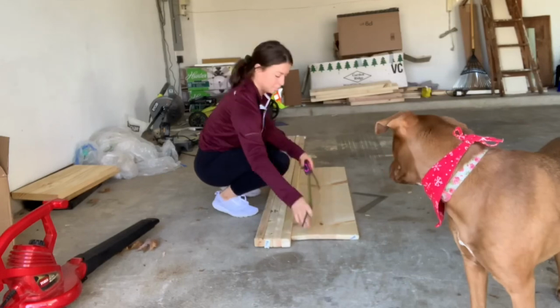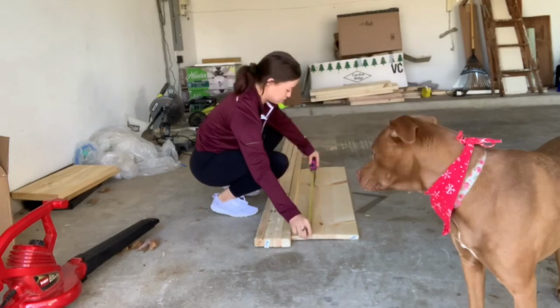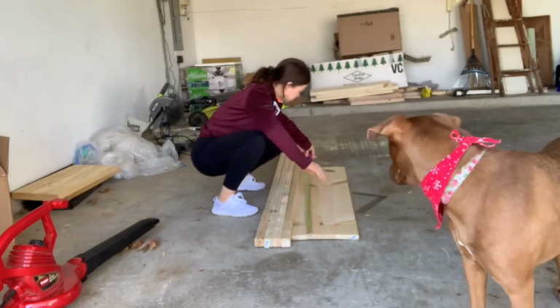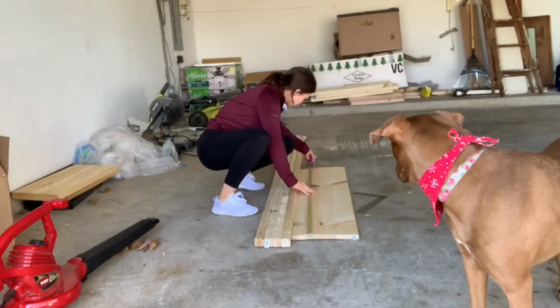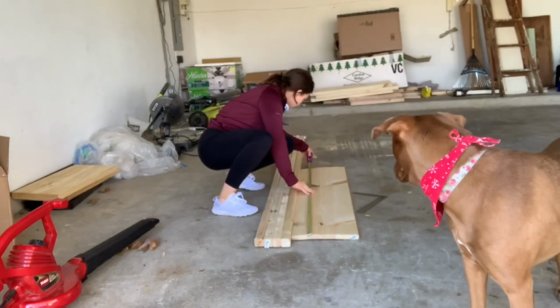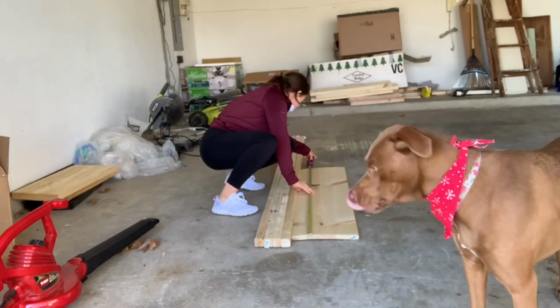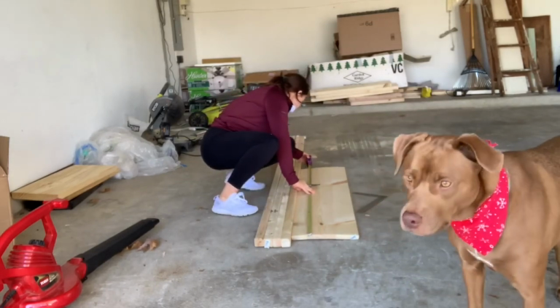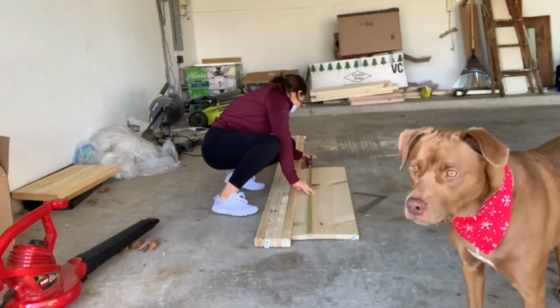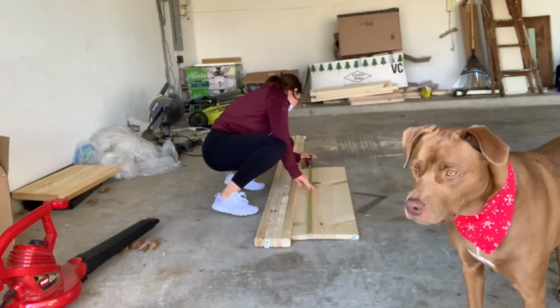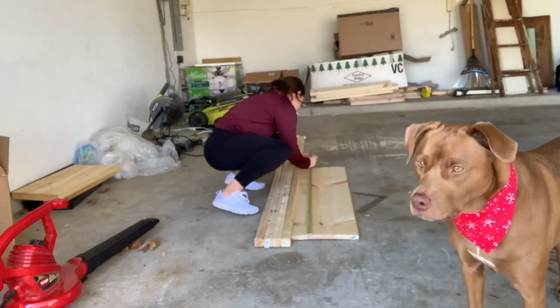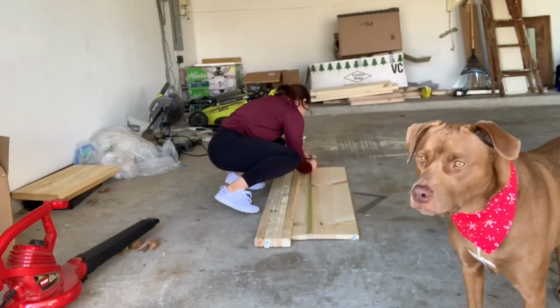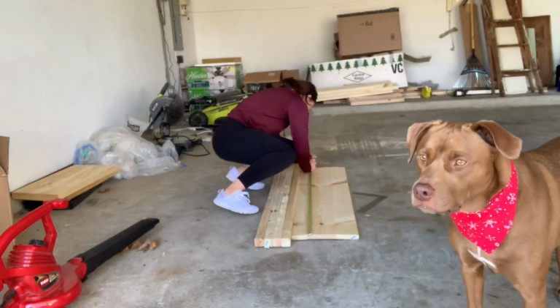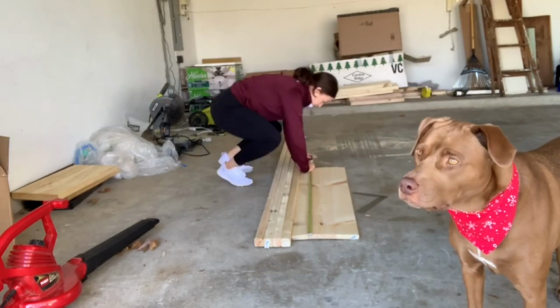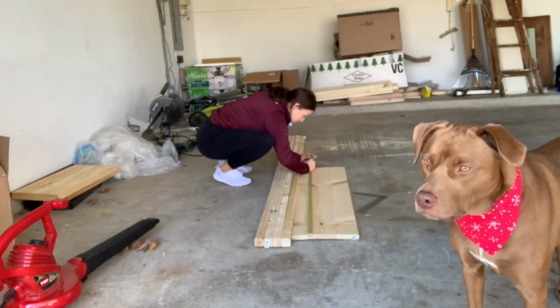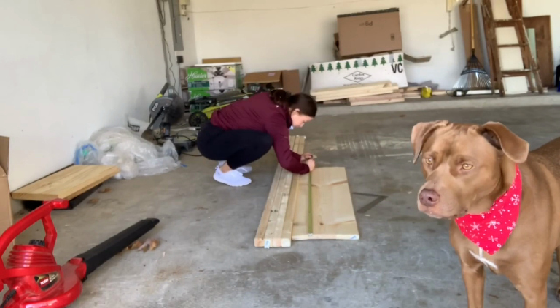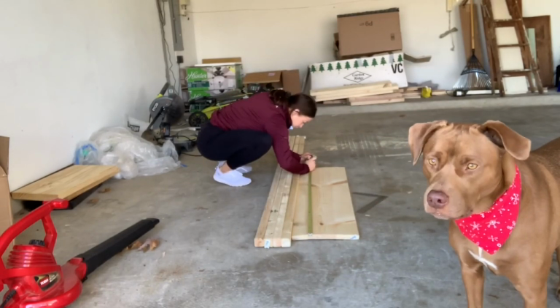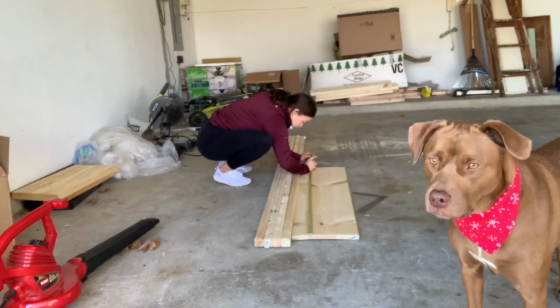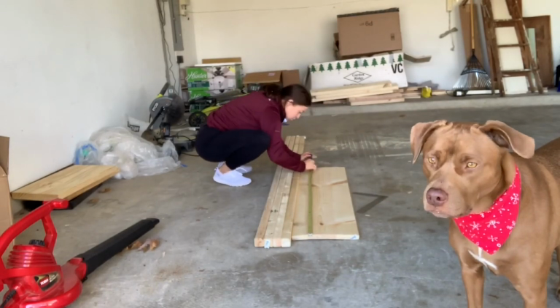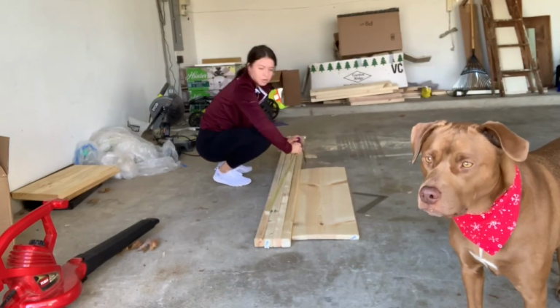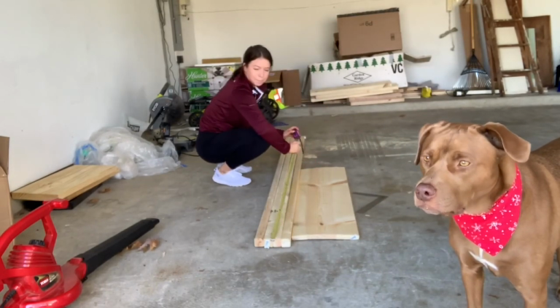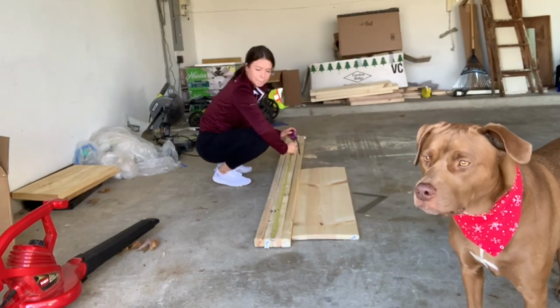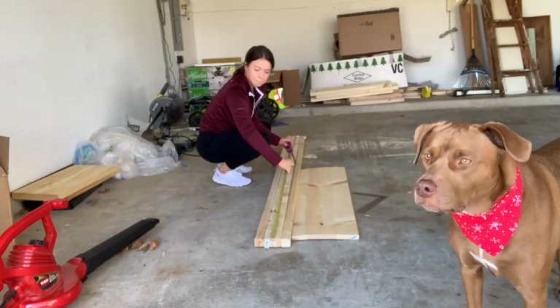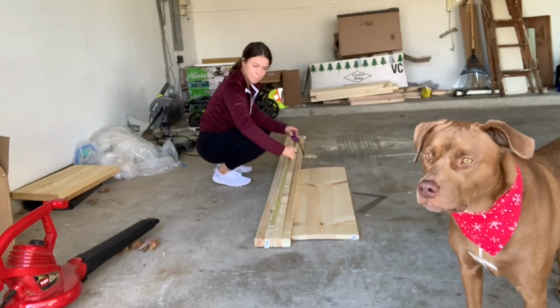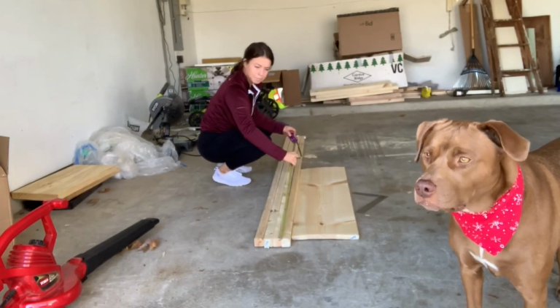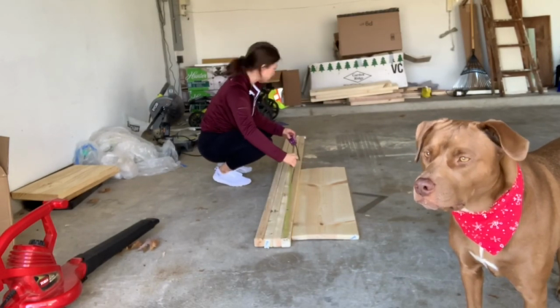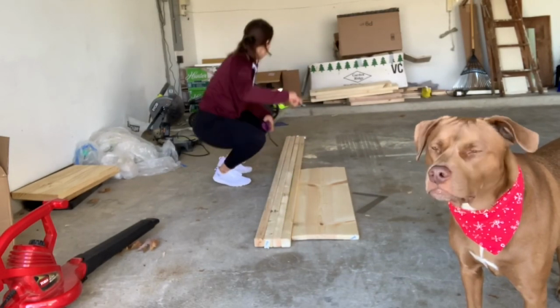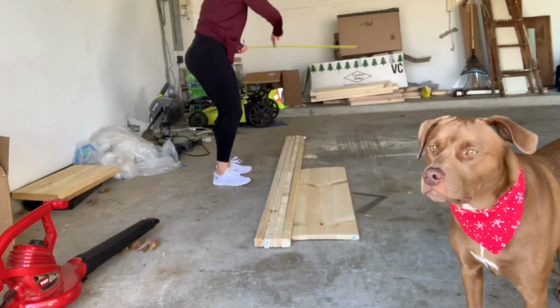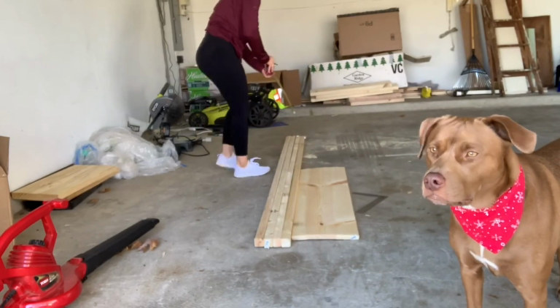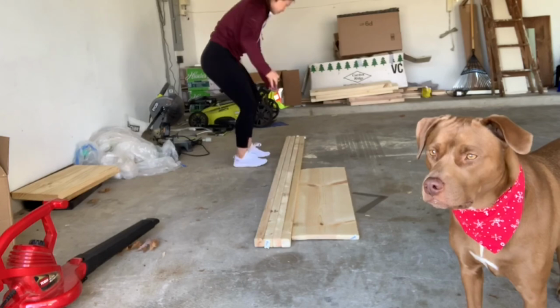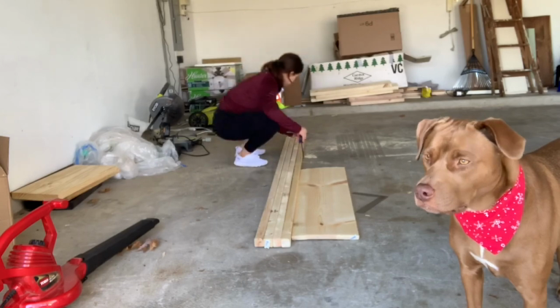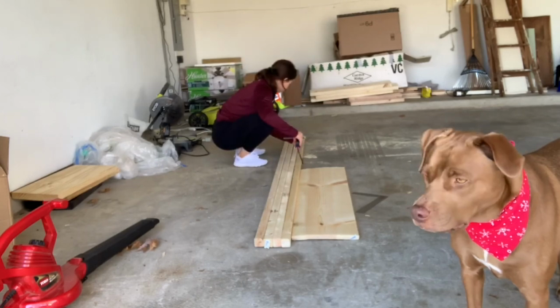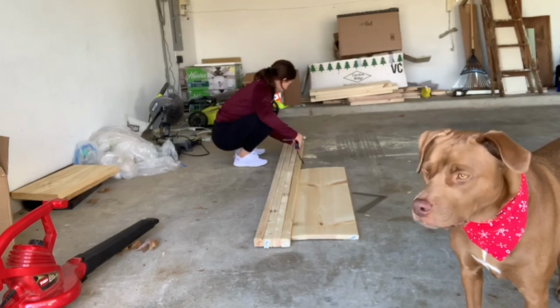Hello everyone! Today's project is making a console table and transforming my entryway.